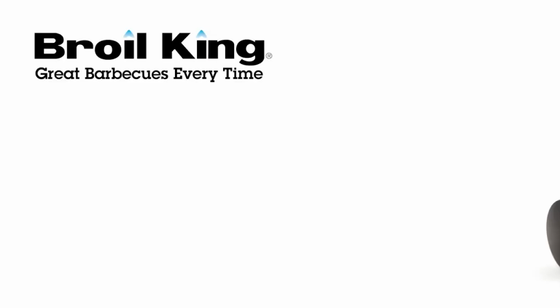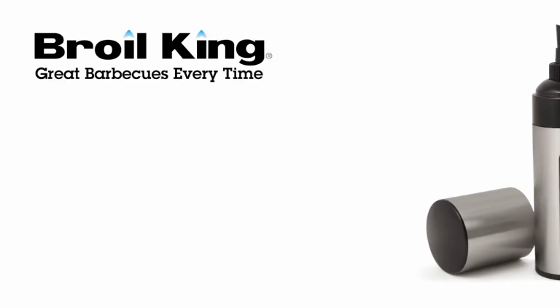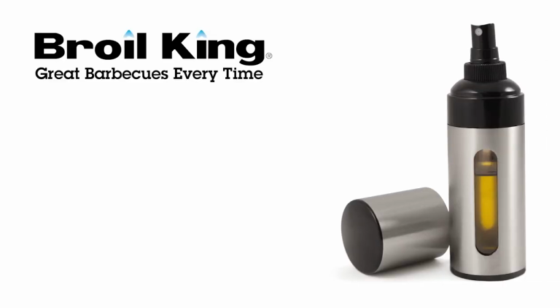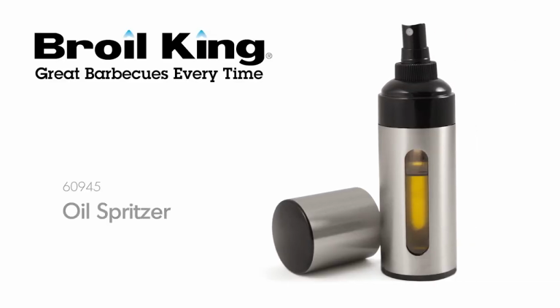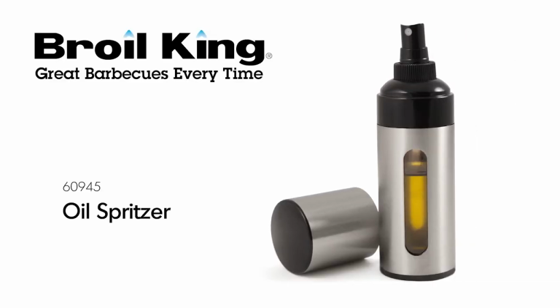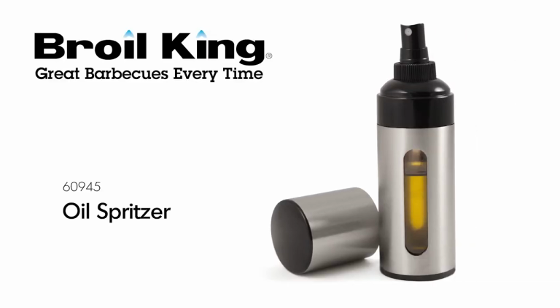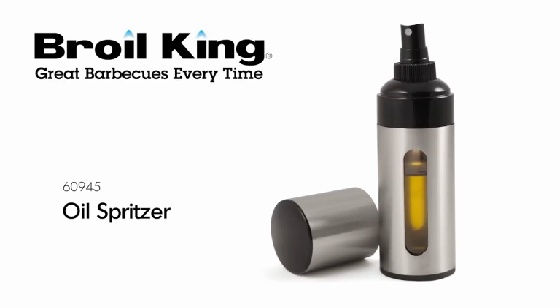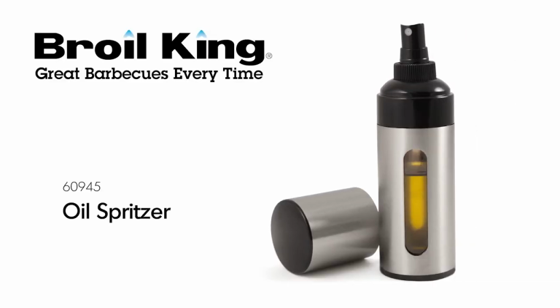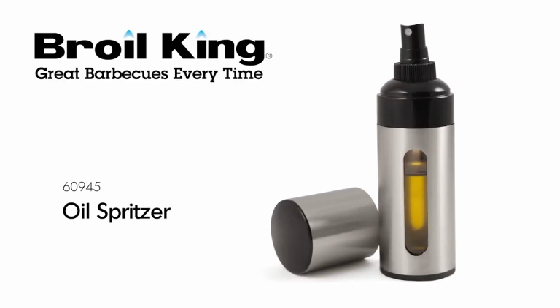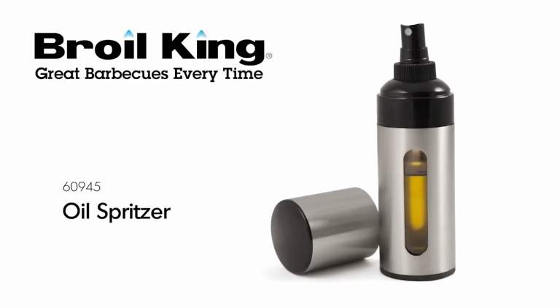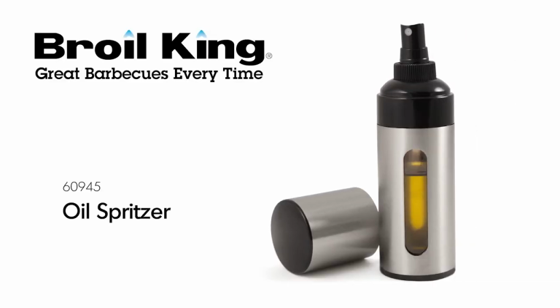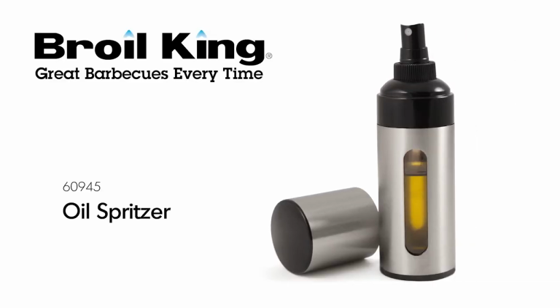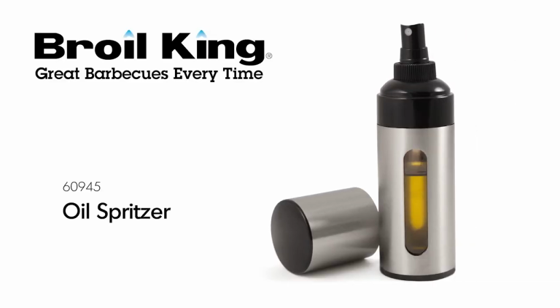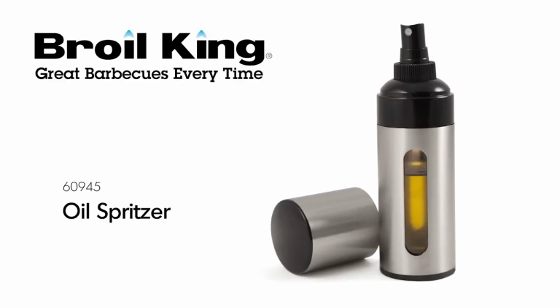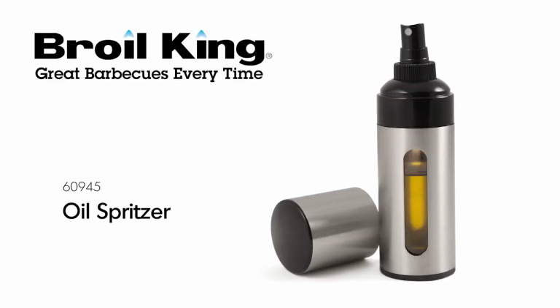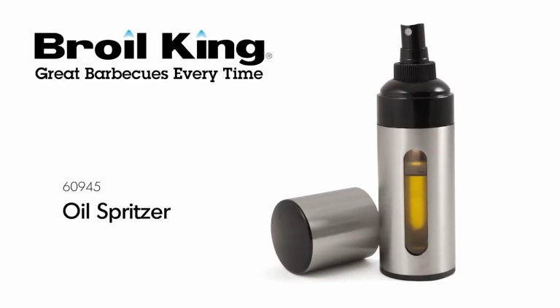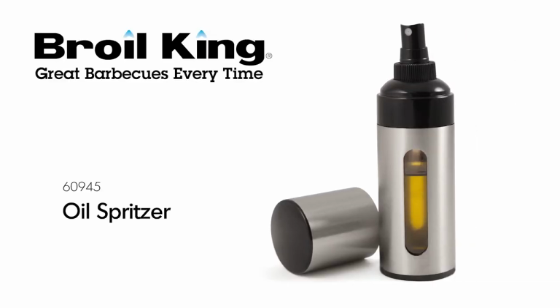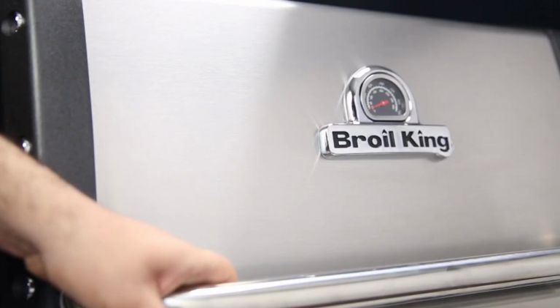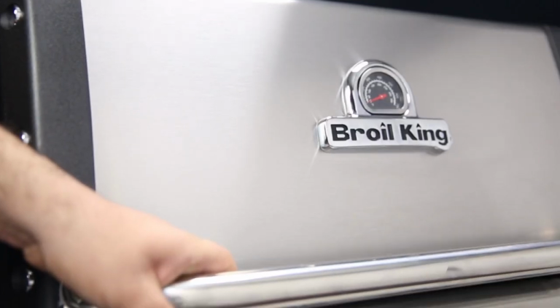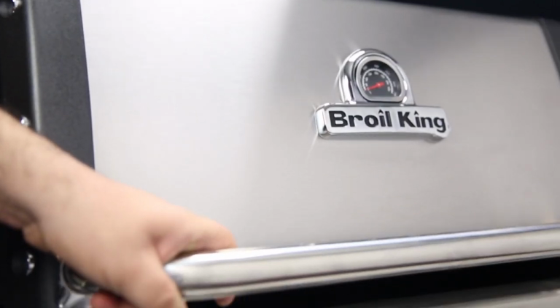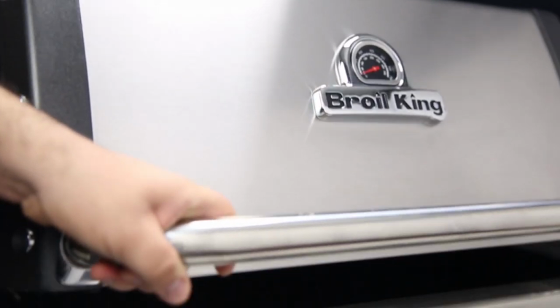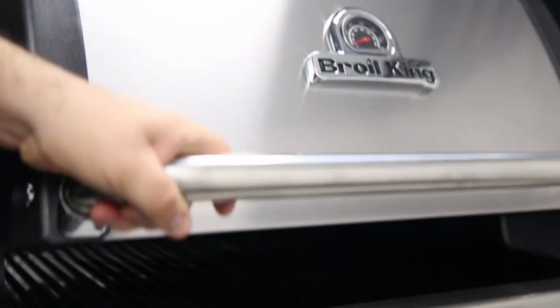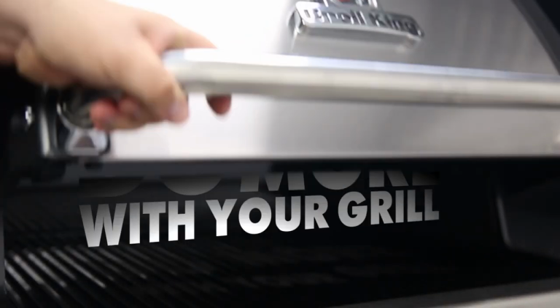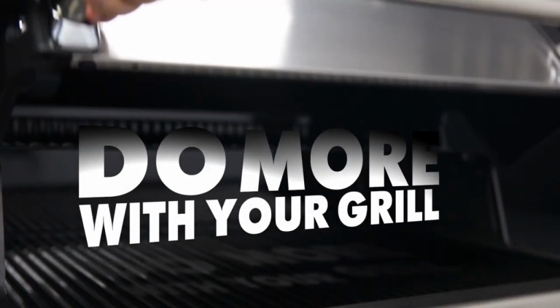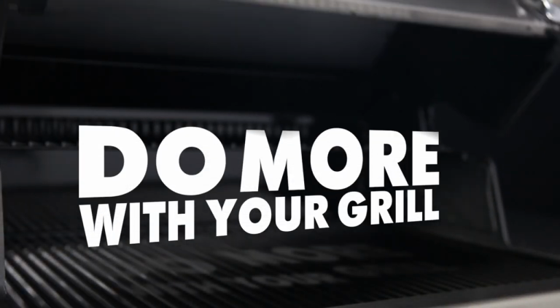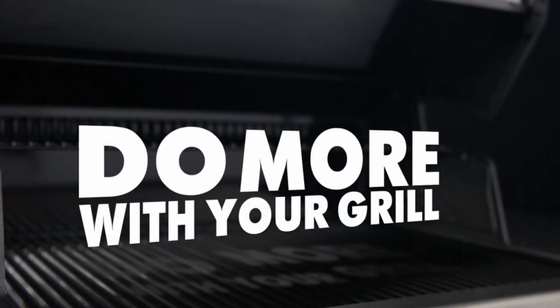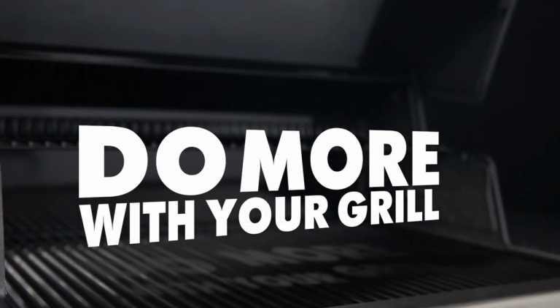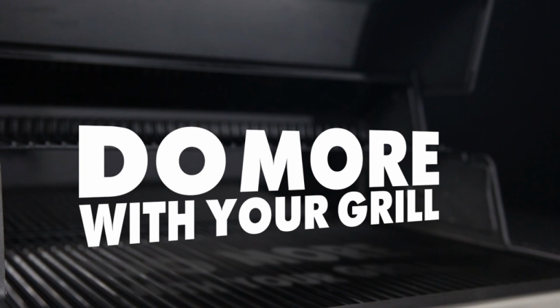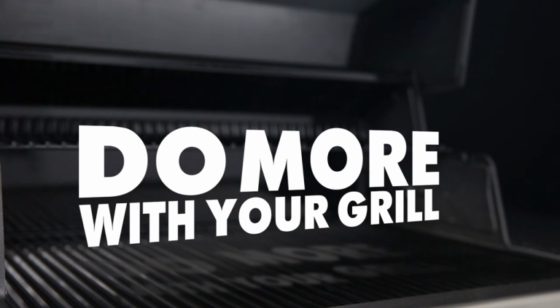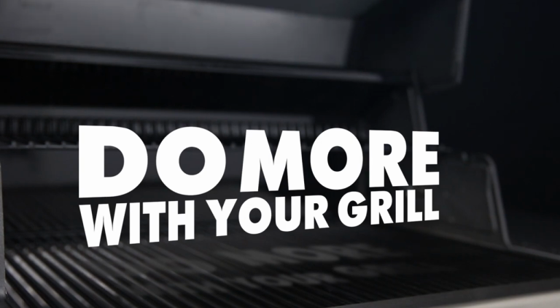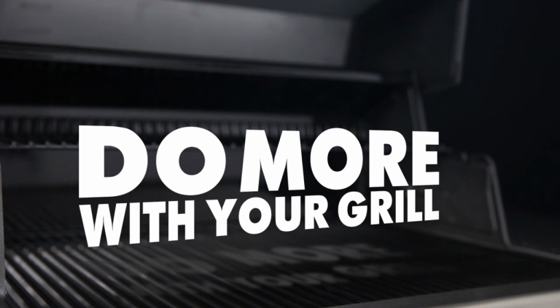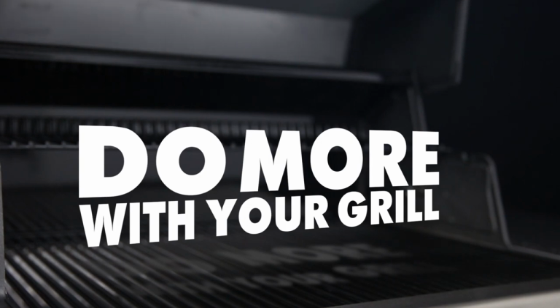The Broil King Oil Spritzer. Broil King — do more with your grill.